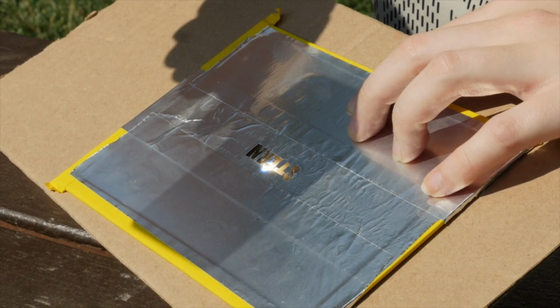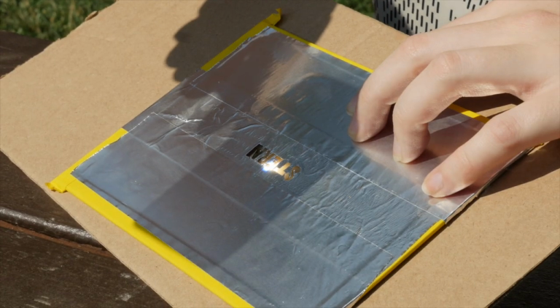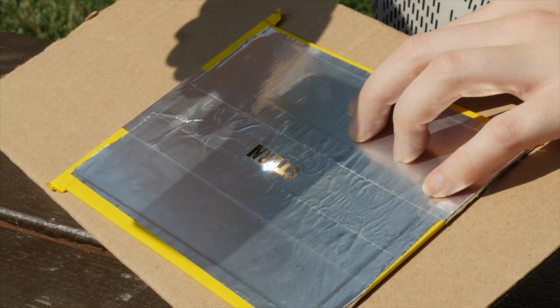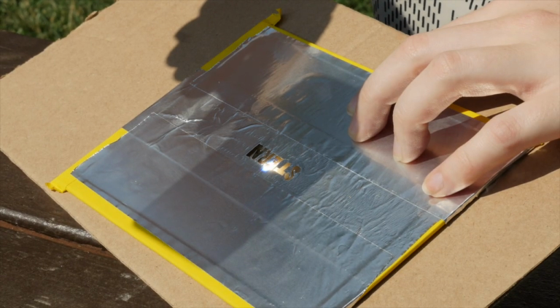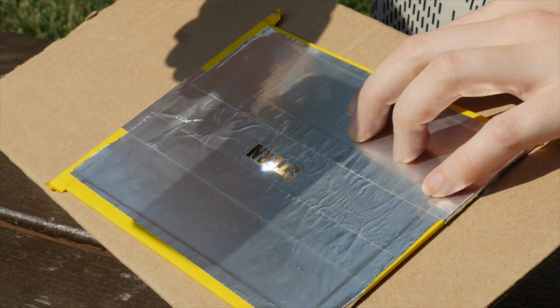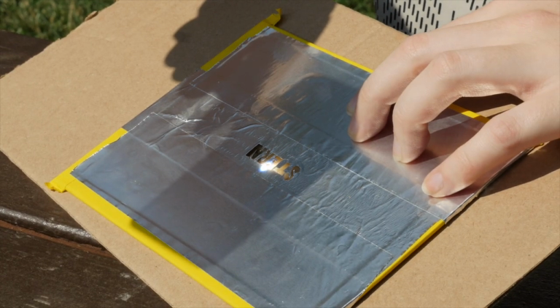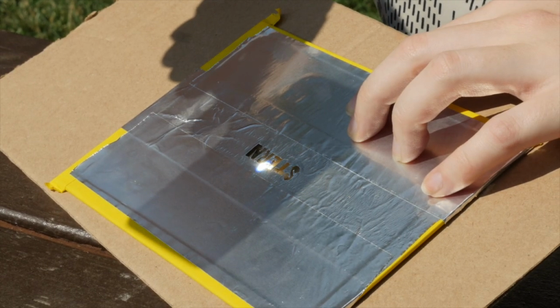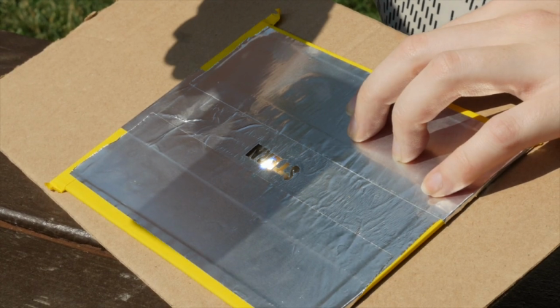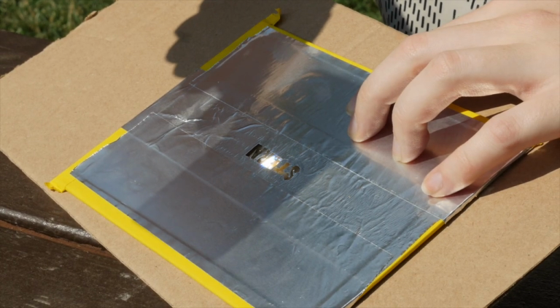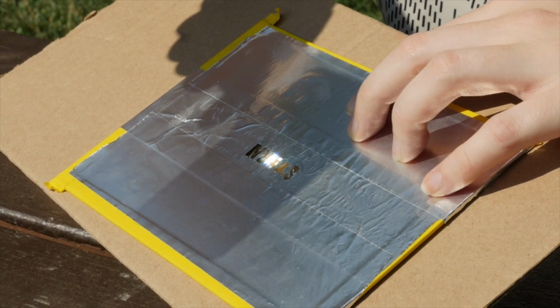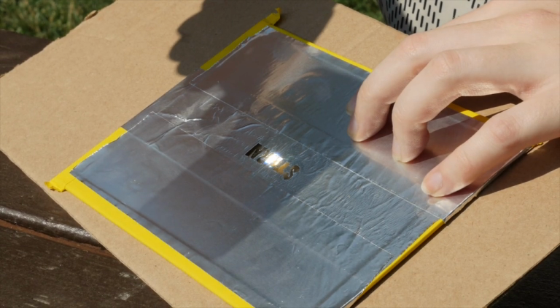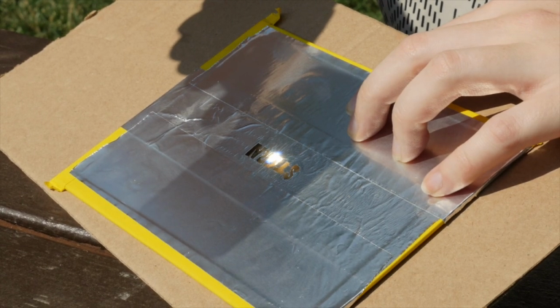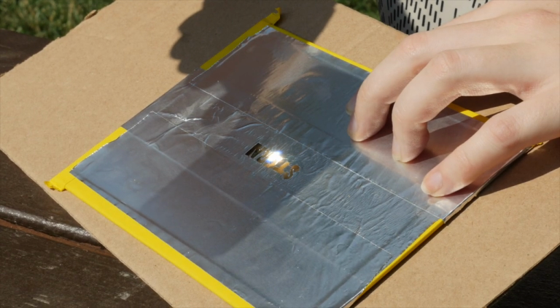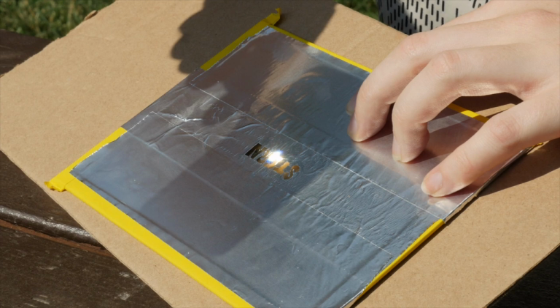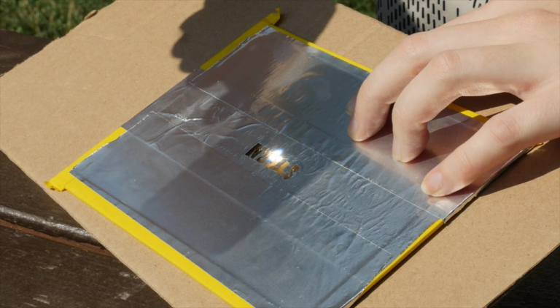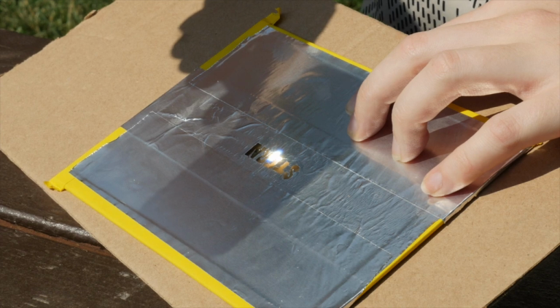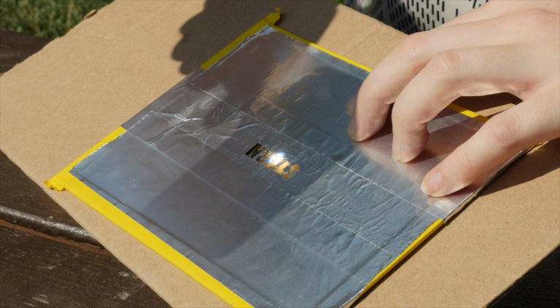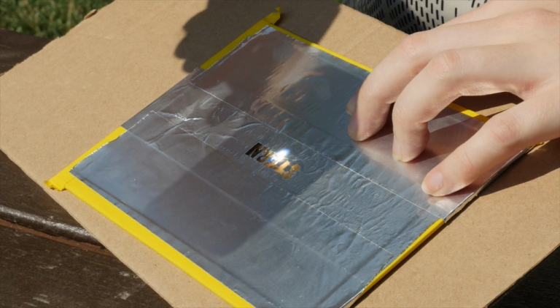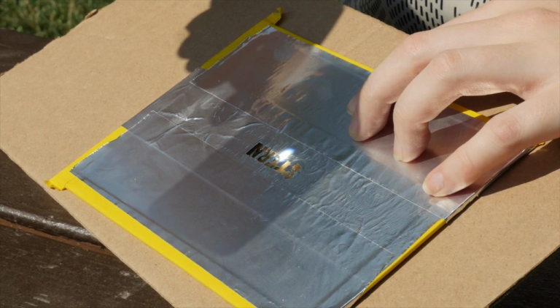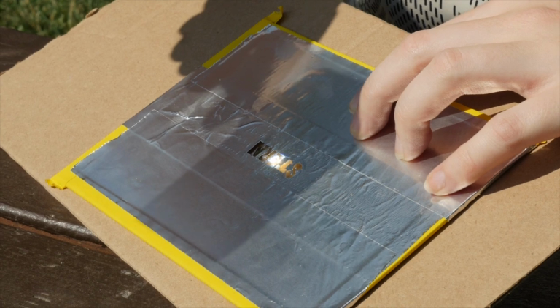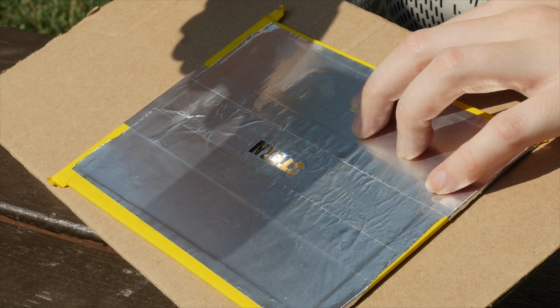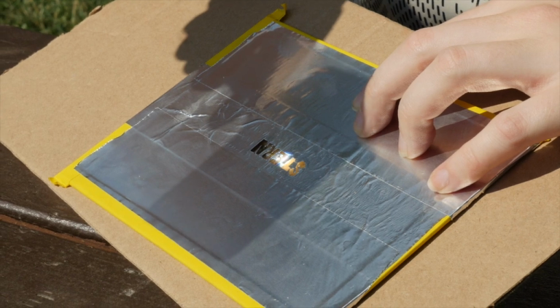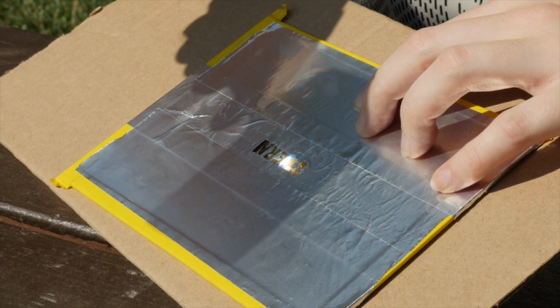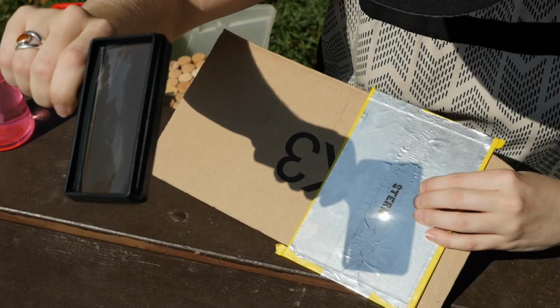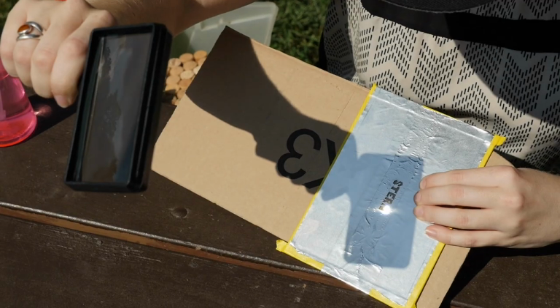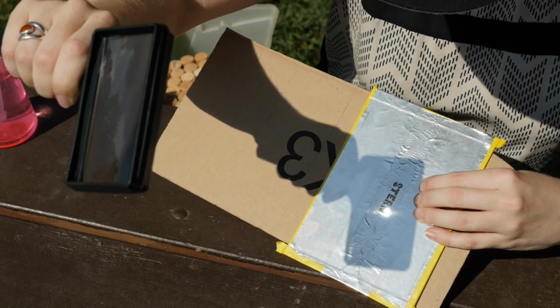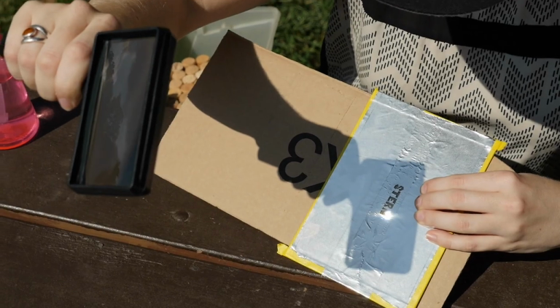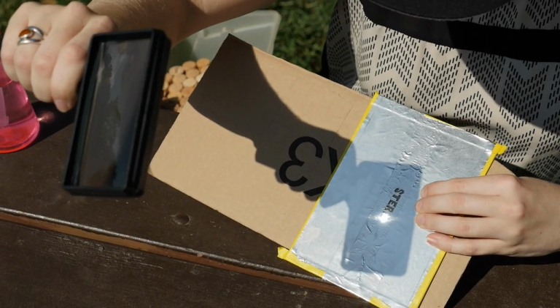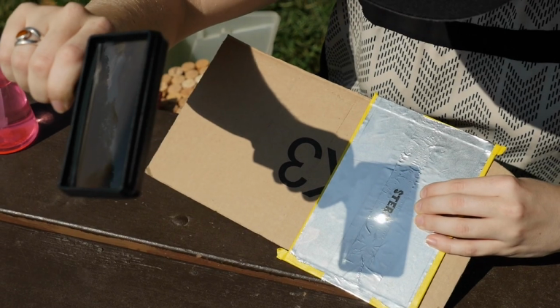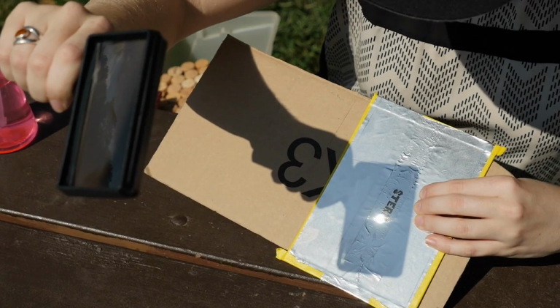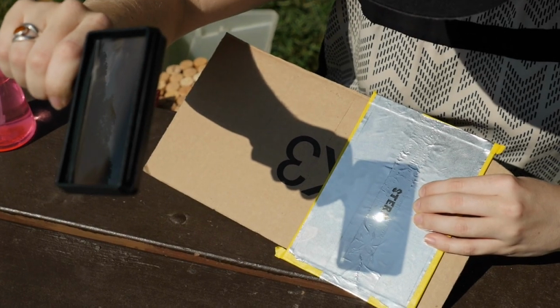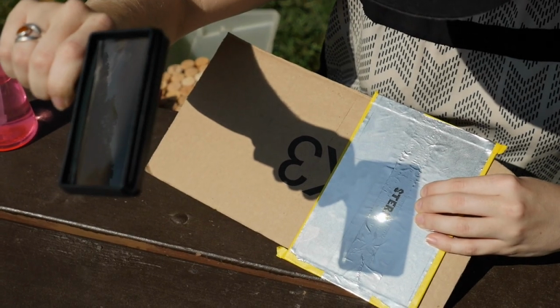This technique works great on leather, cork, and cardboard, and will also engrave wood with a little extra time.